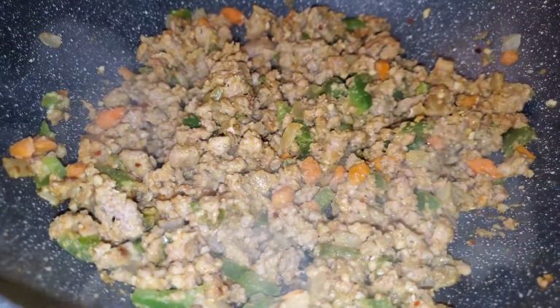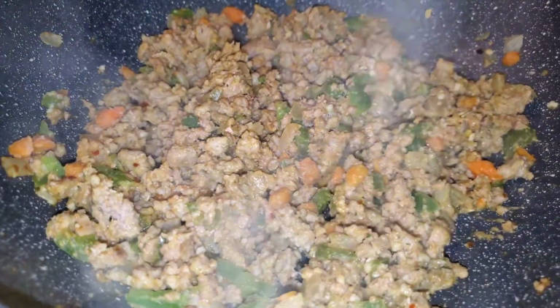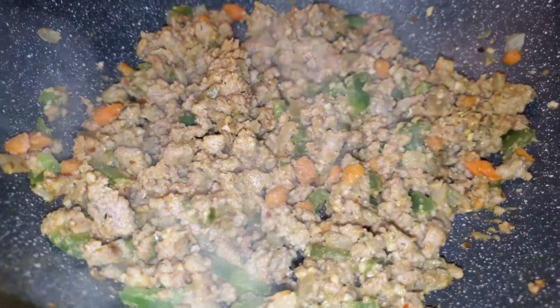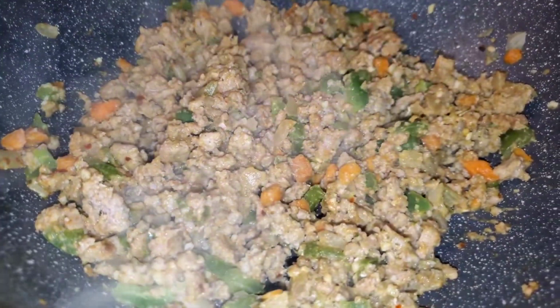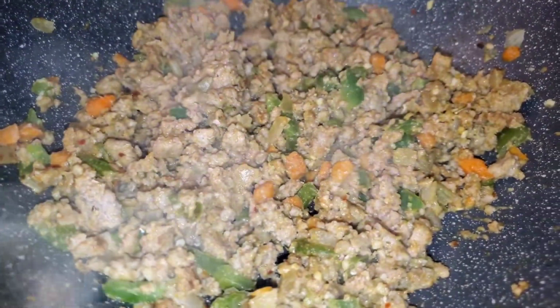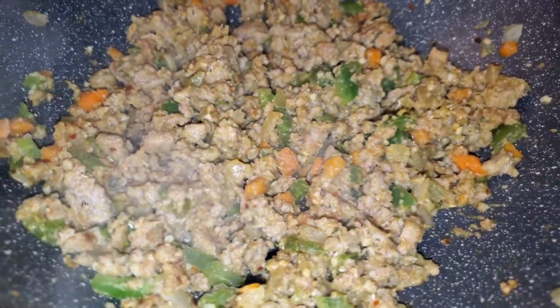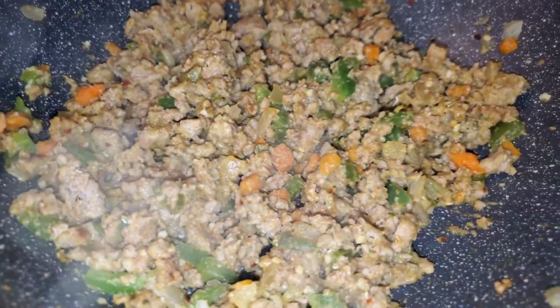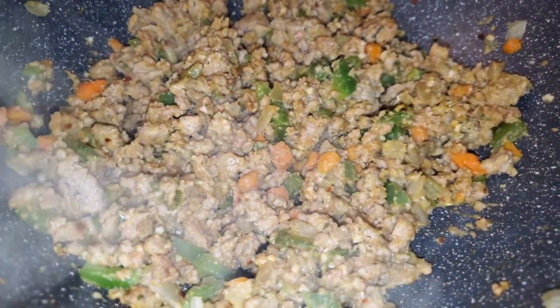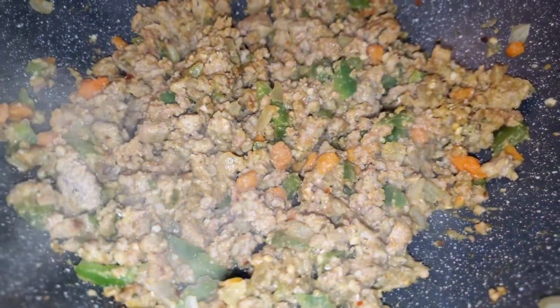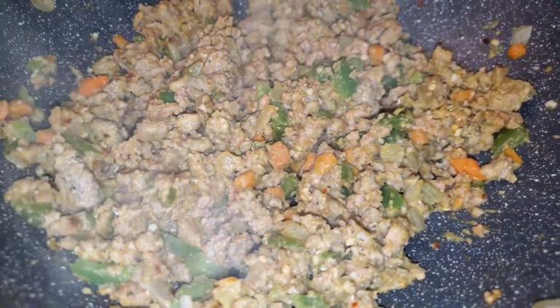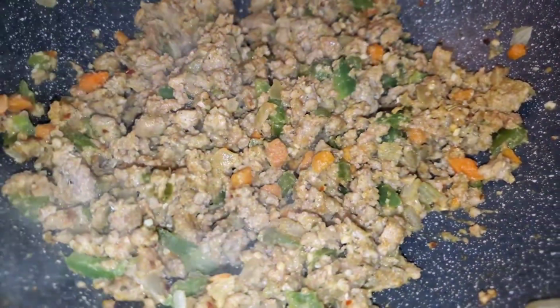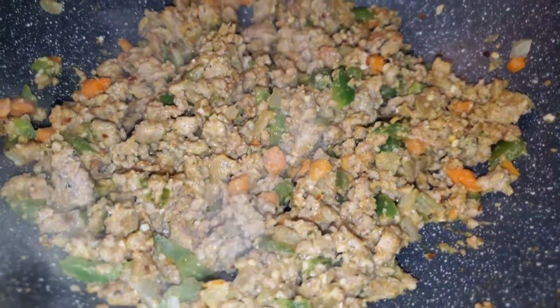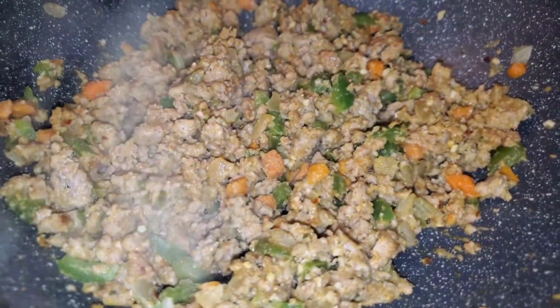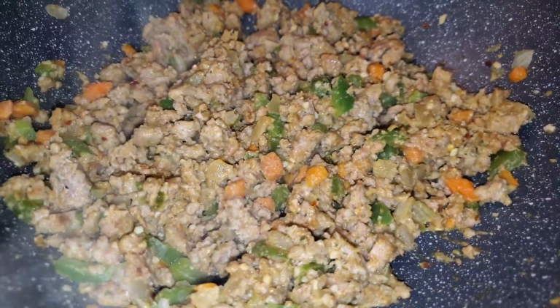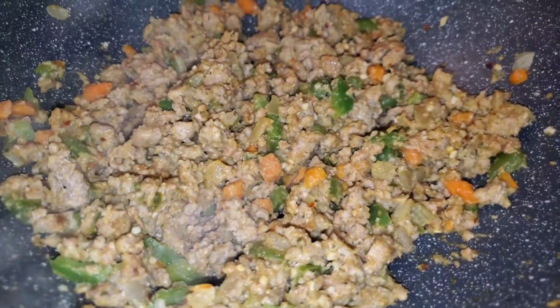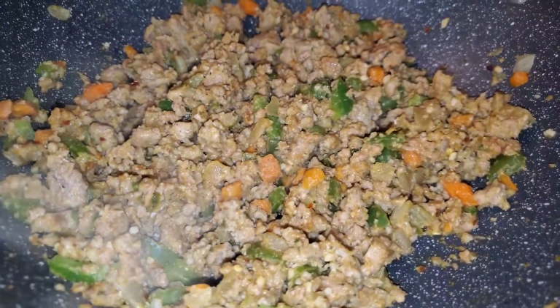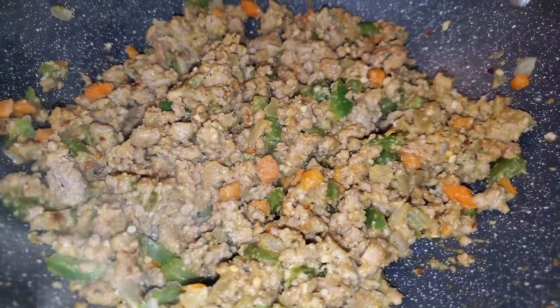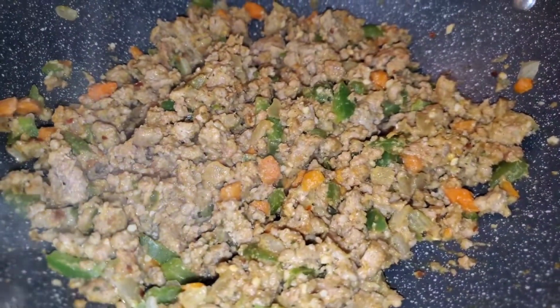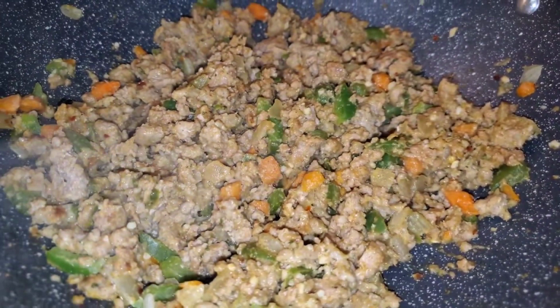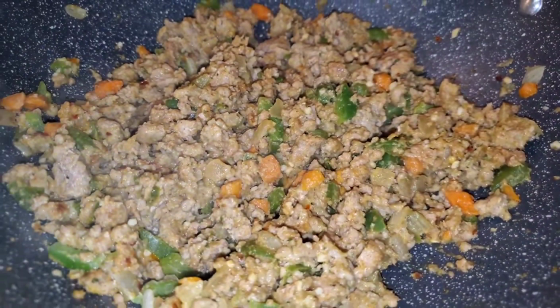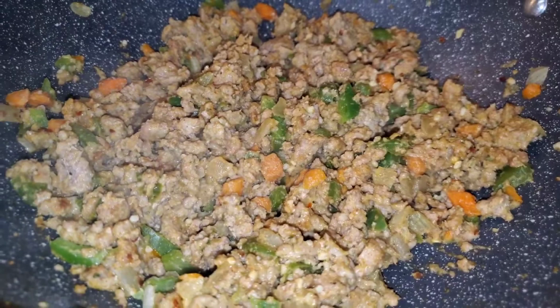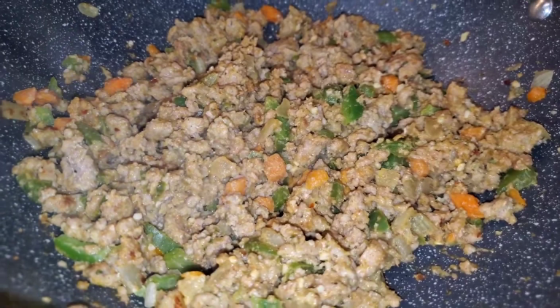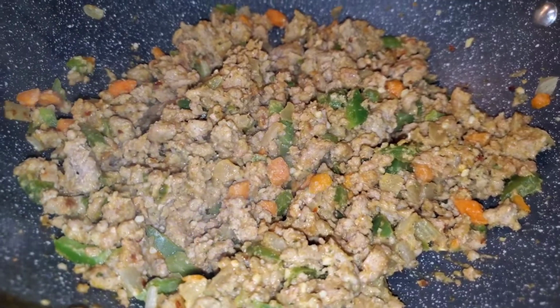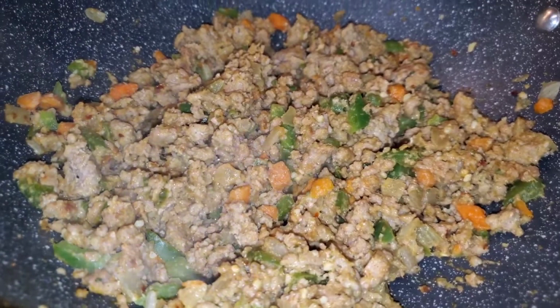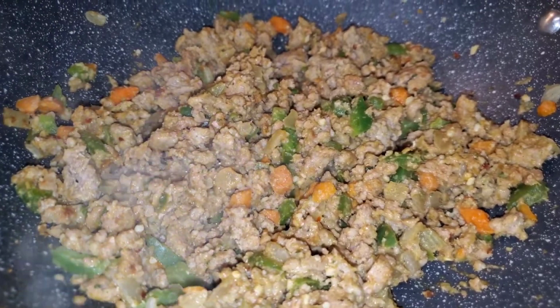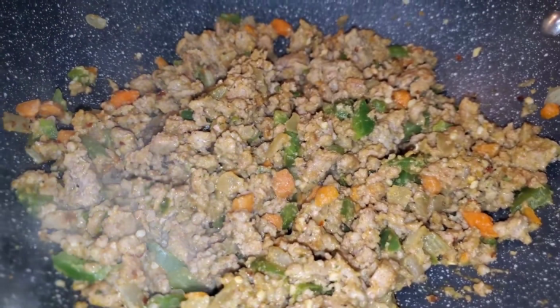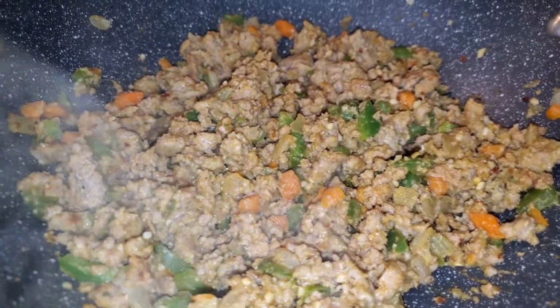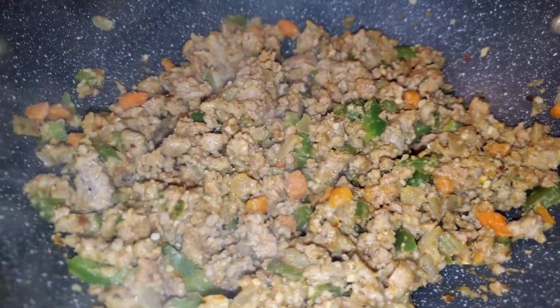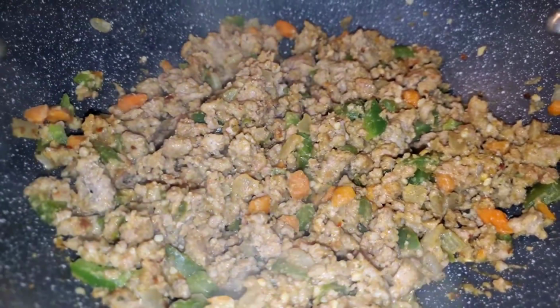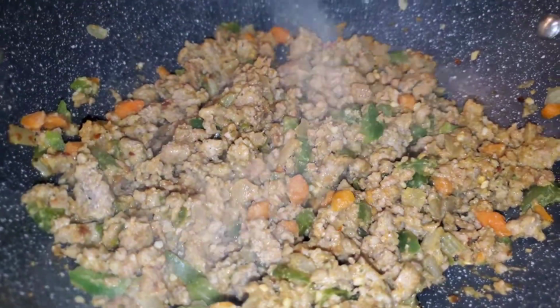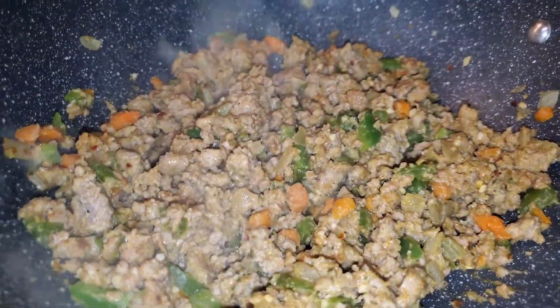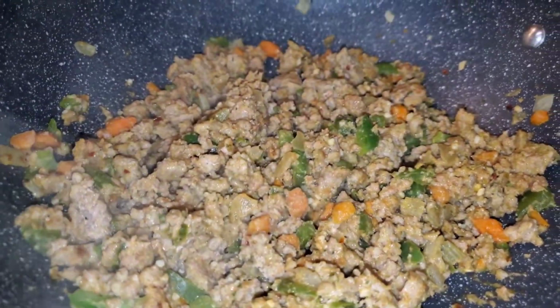We're putting the filling inside of a flaky crust, and the breadcrumb is gonna help absorb a lot of the grease.